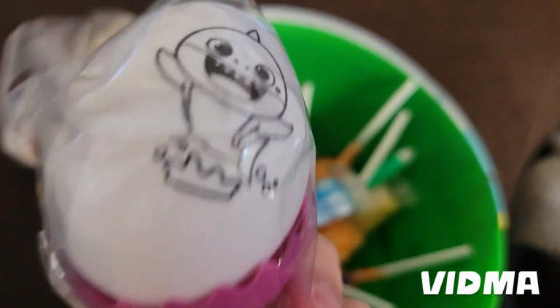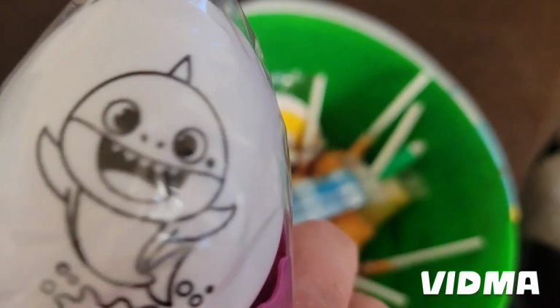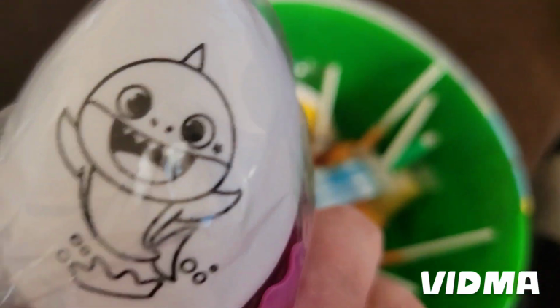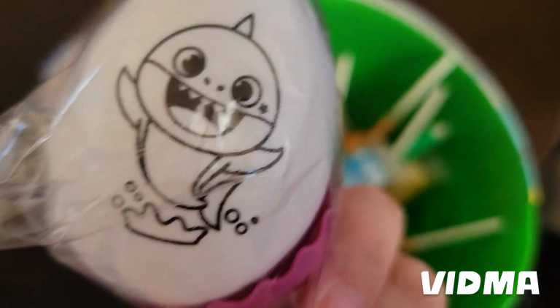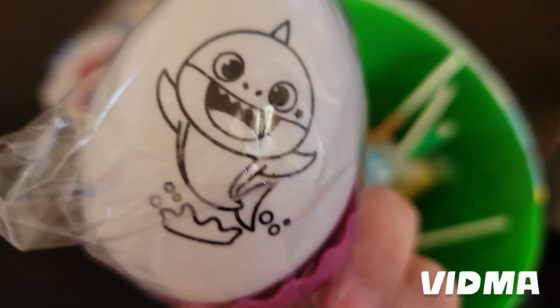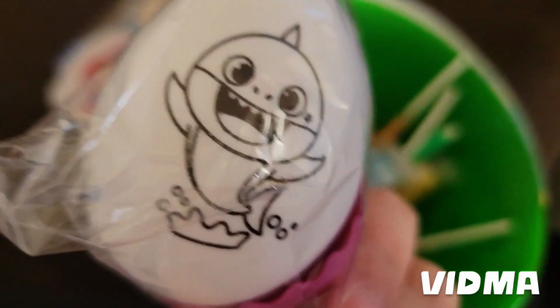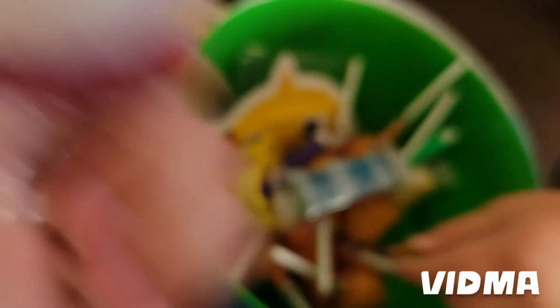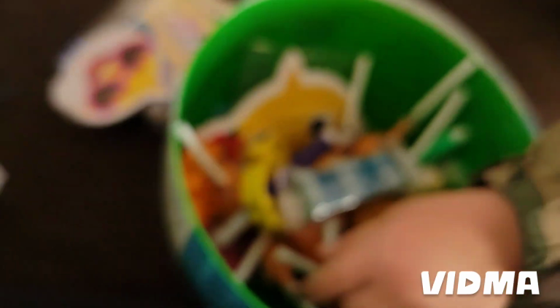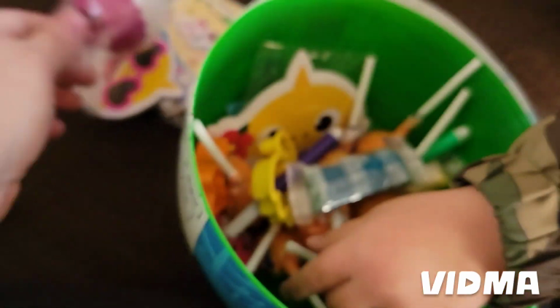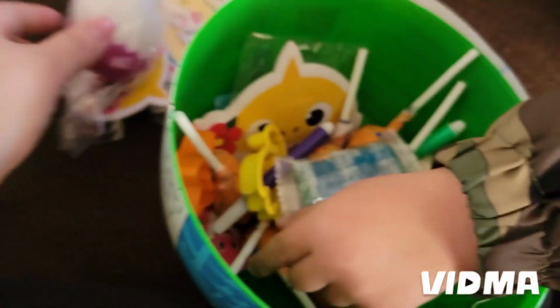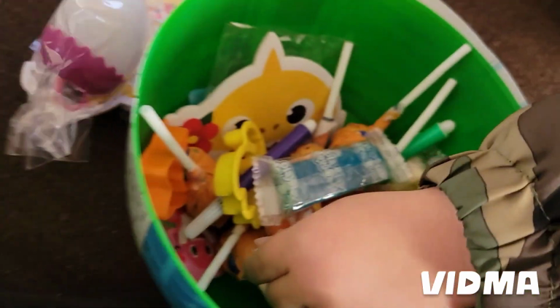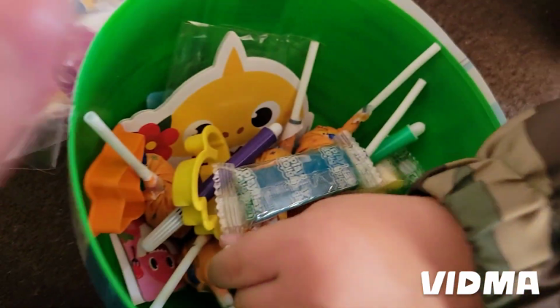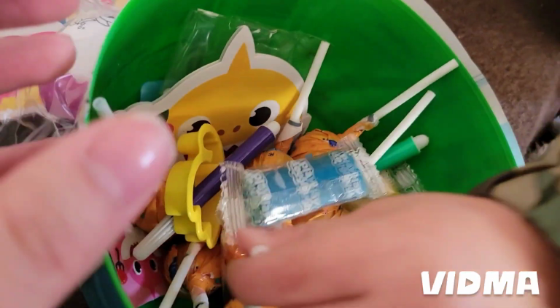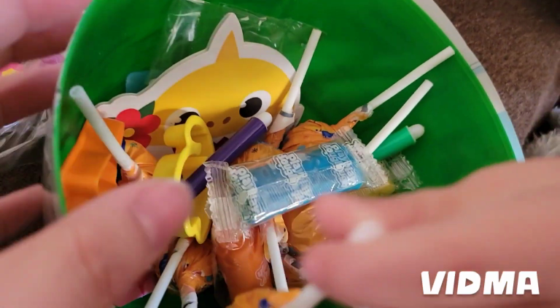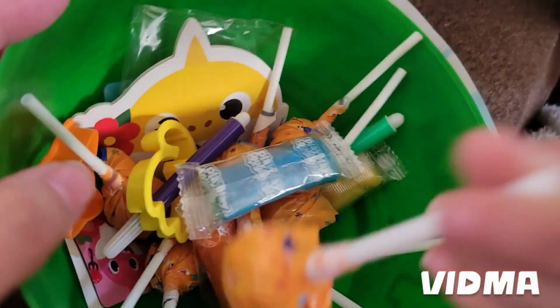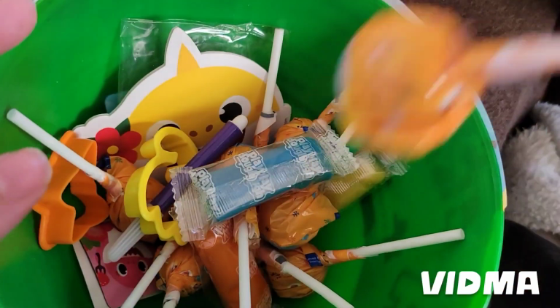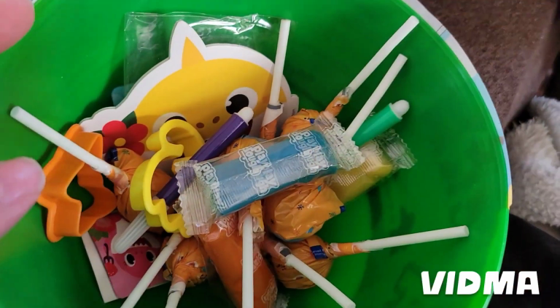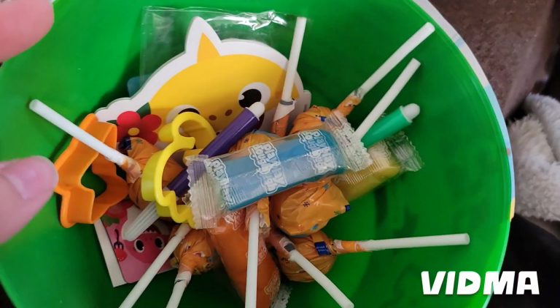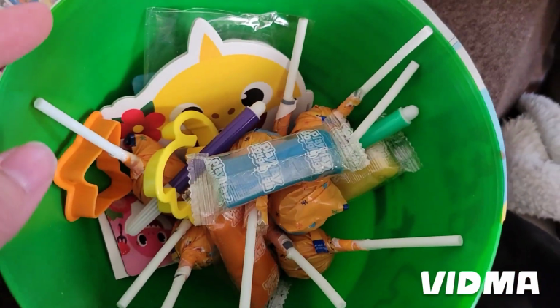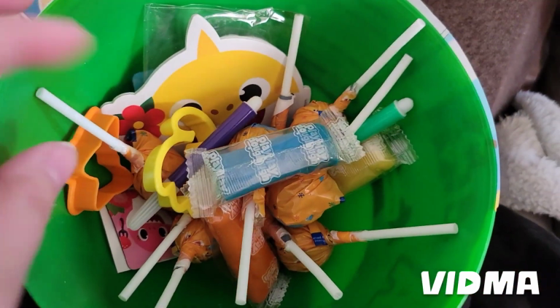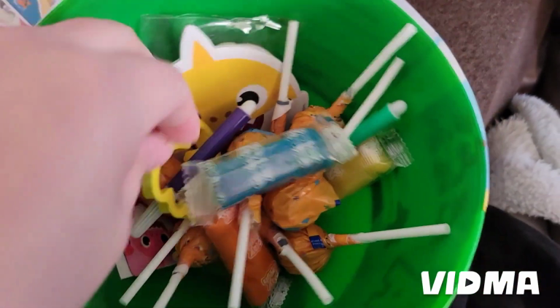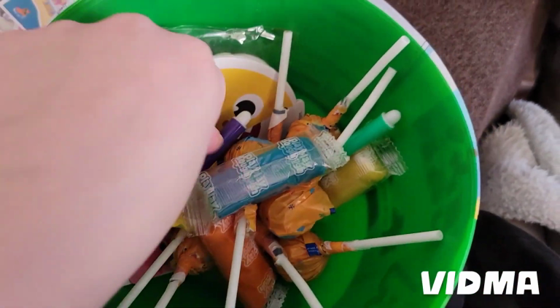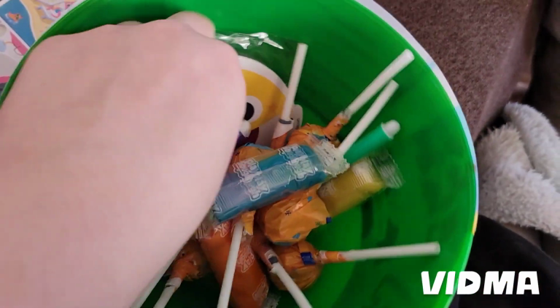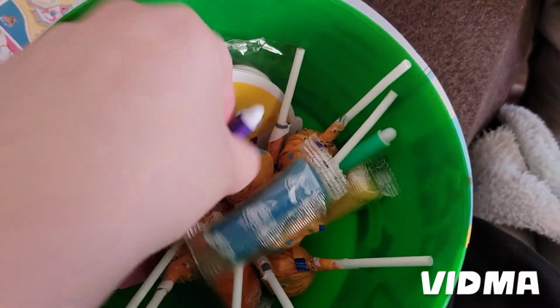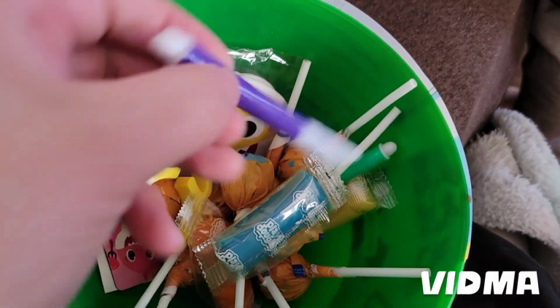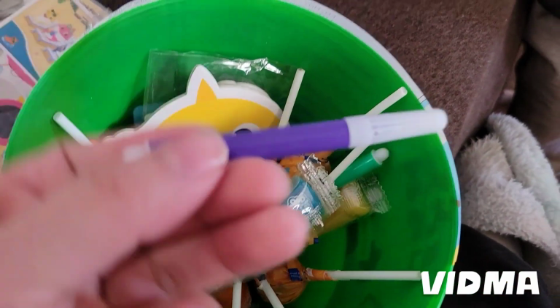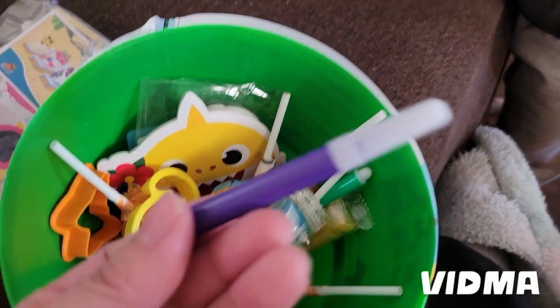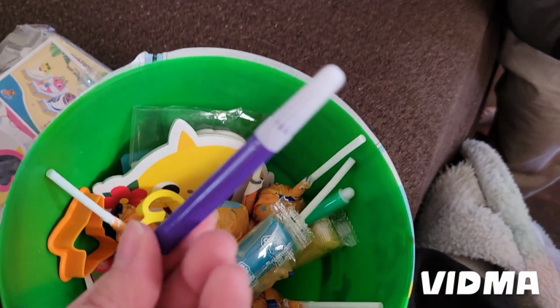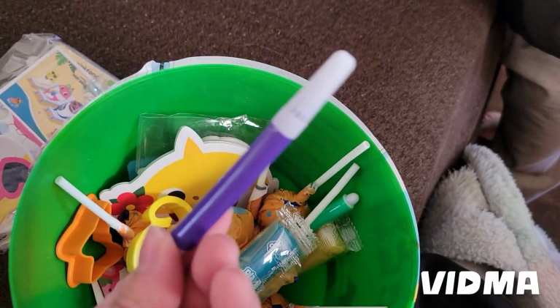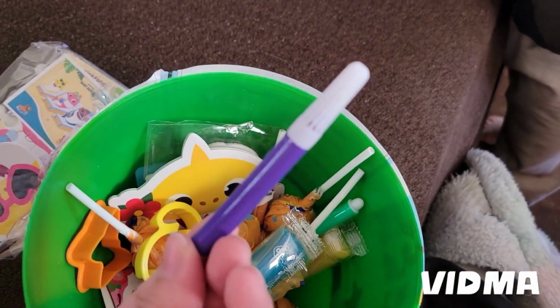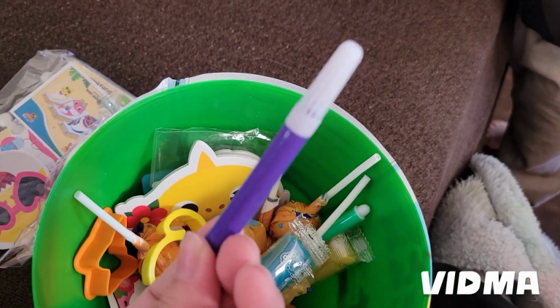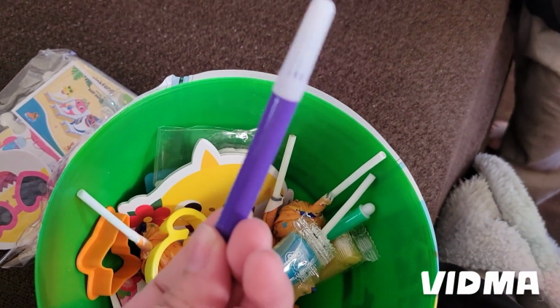Little egg with the little sharks. You like it? Look at the little markers.